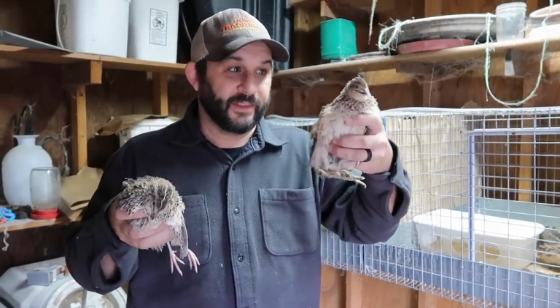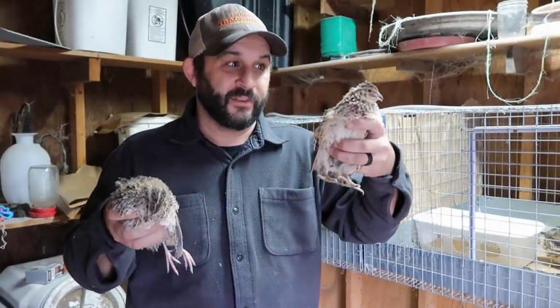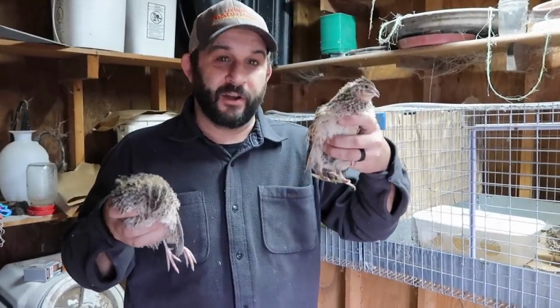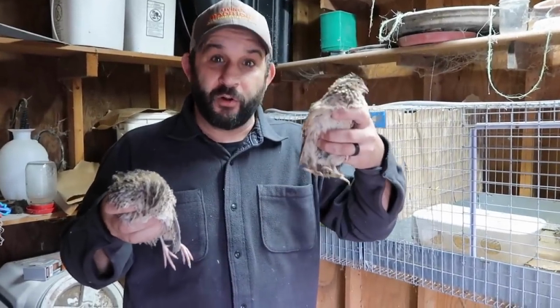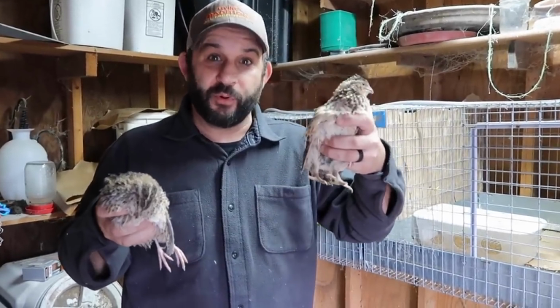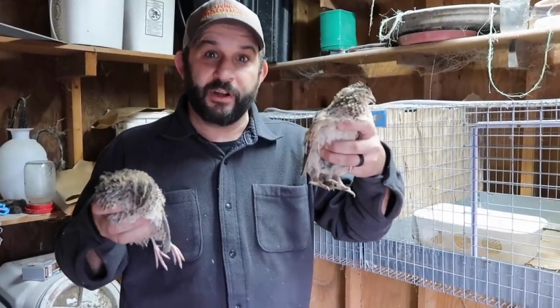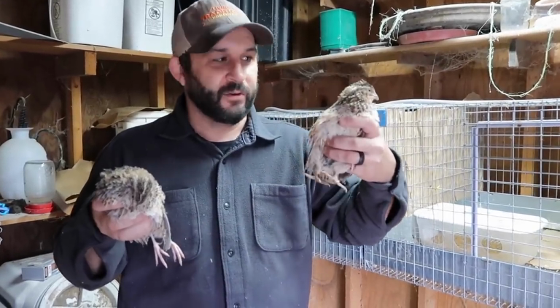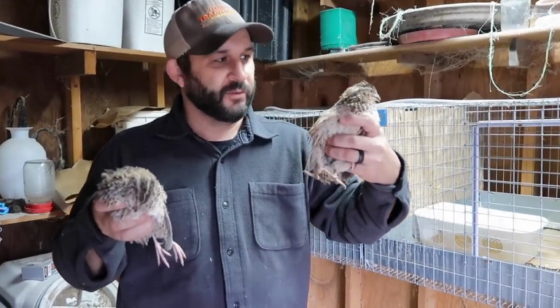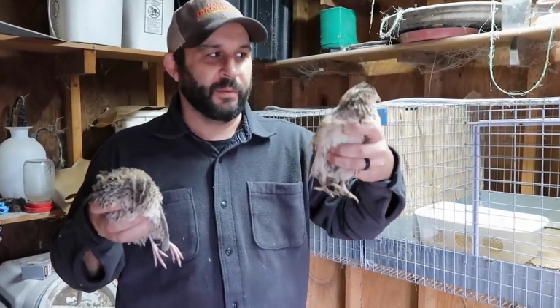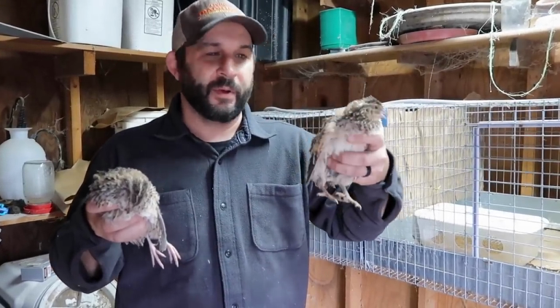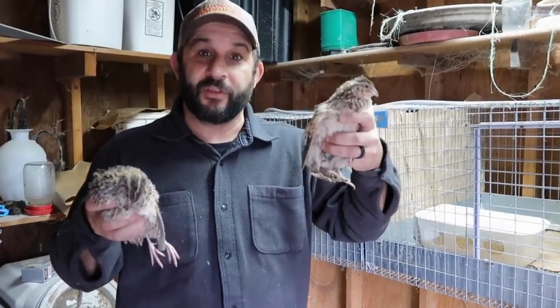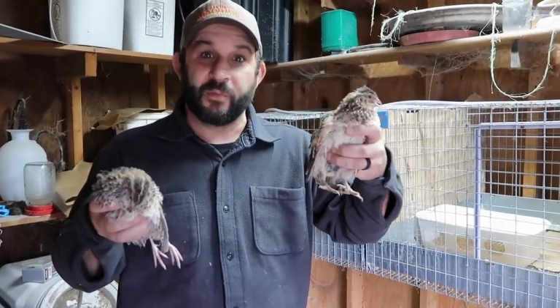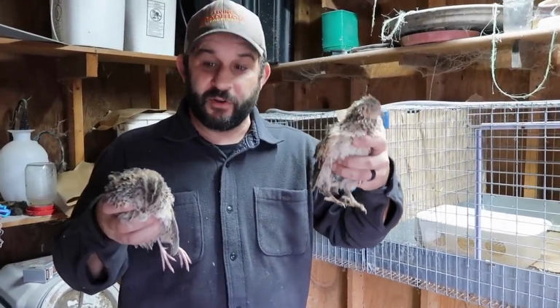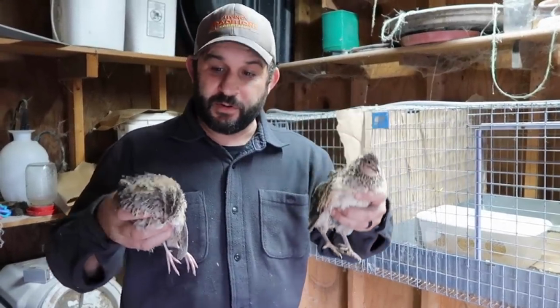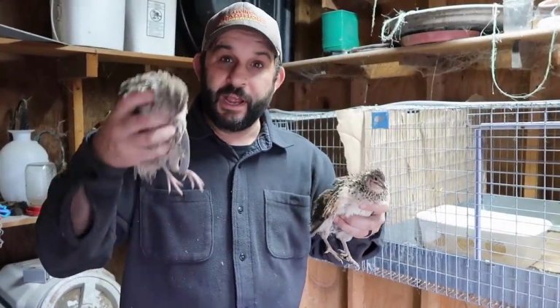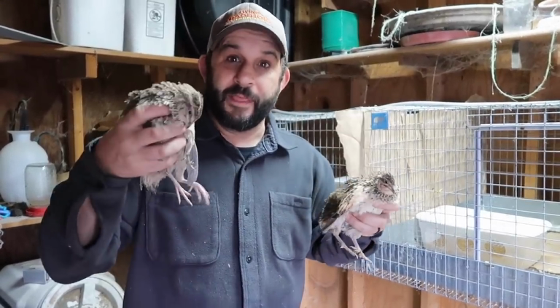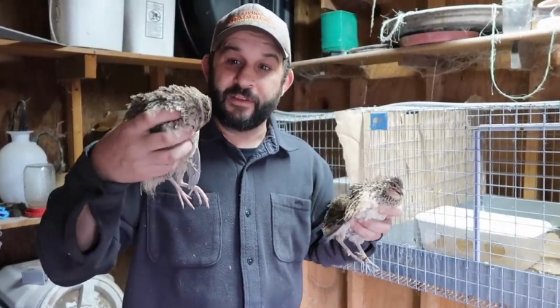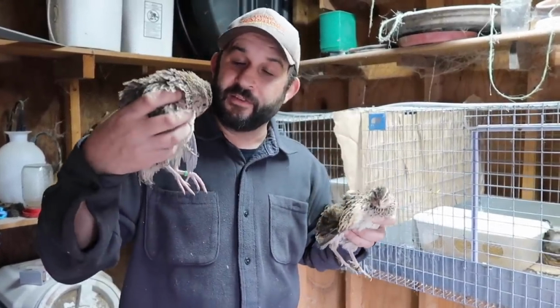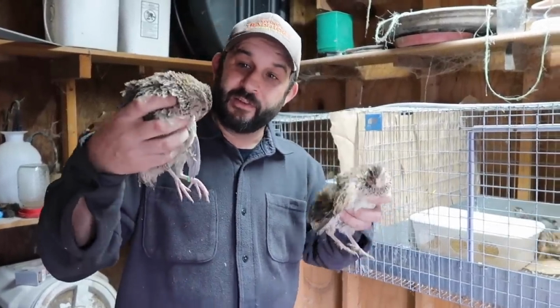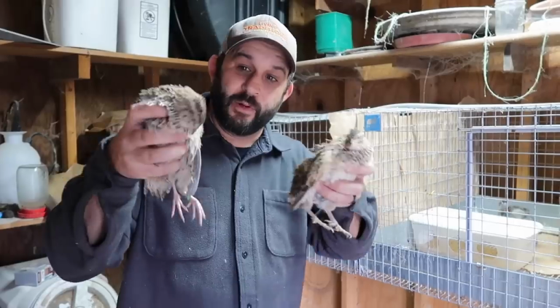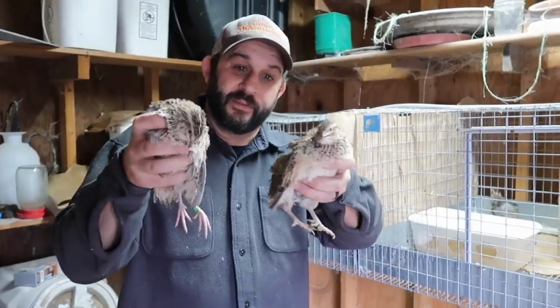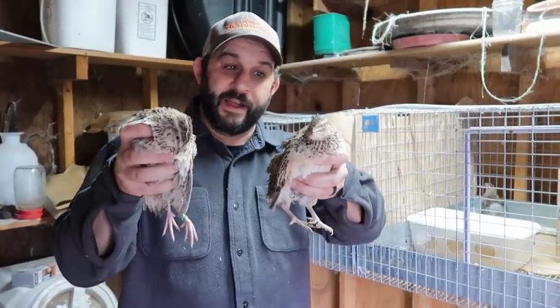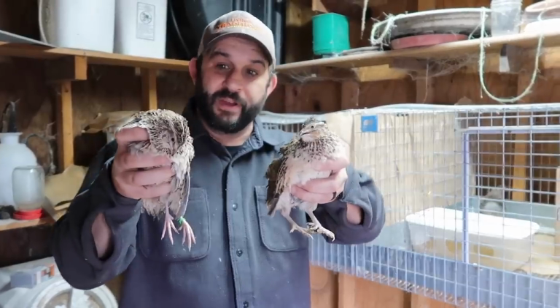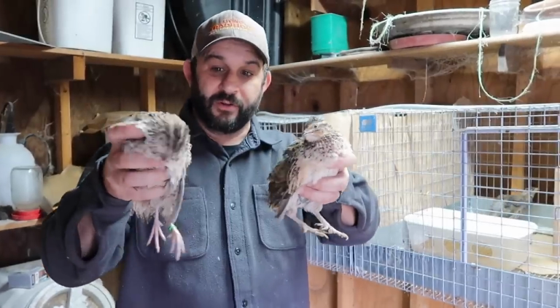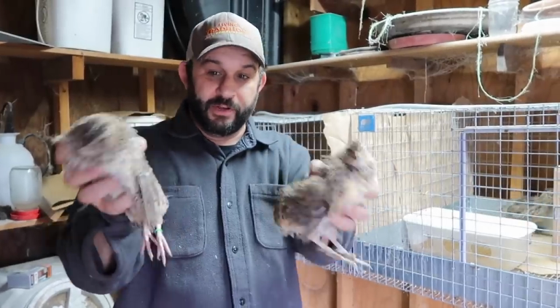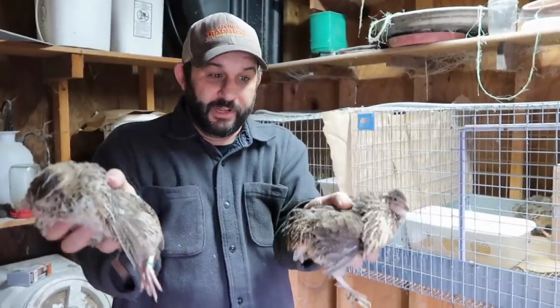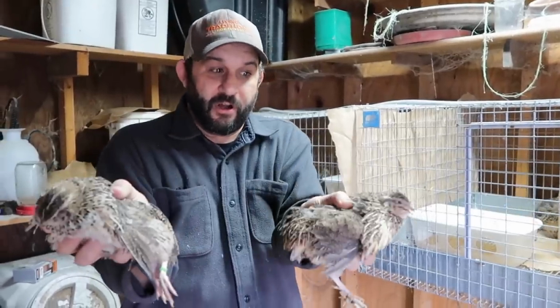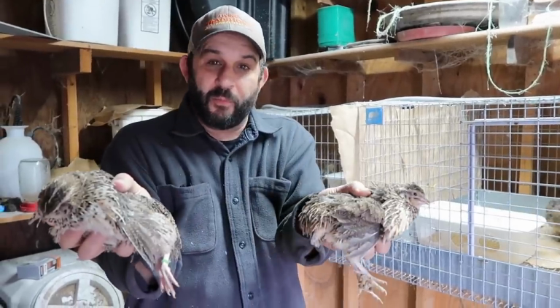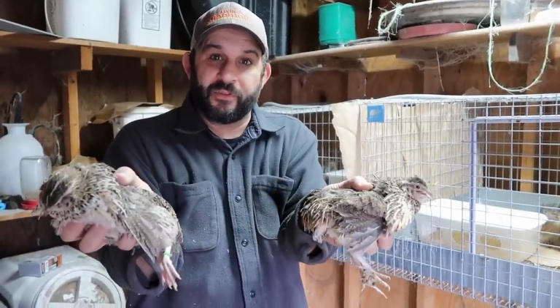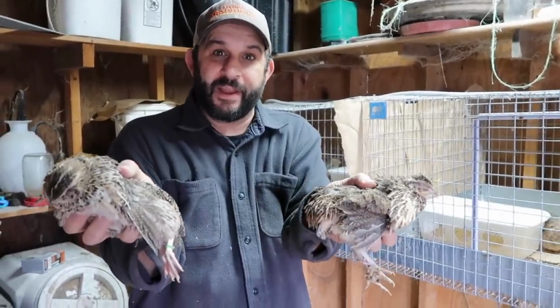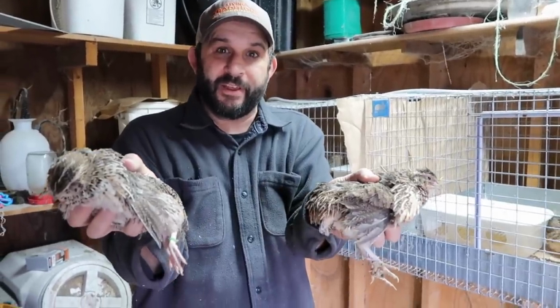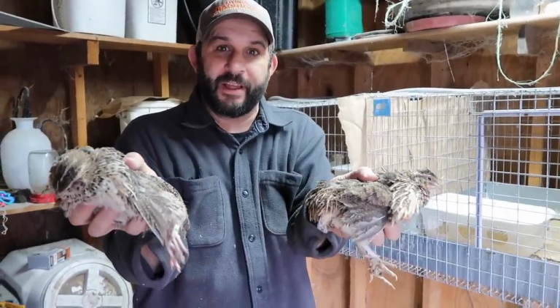This is their old breeder, who's probably about six months old, and this is the one that's five weeks old. They're almost the same size.